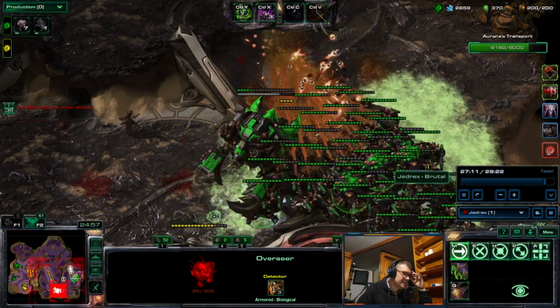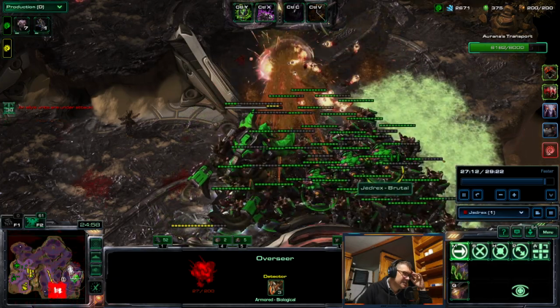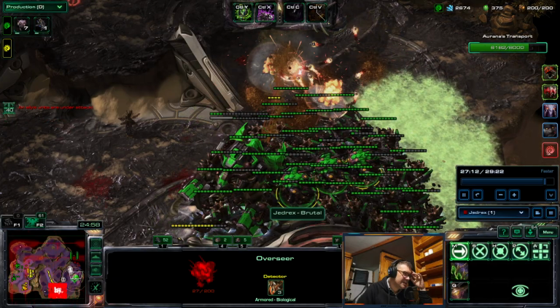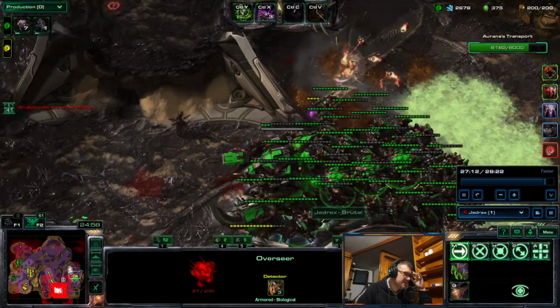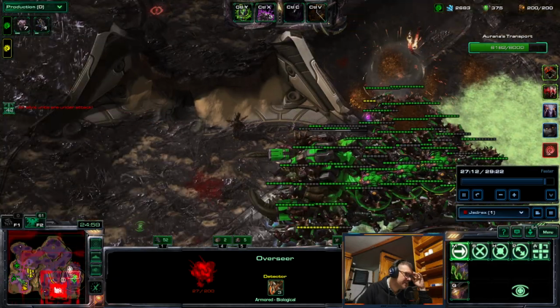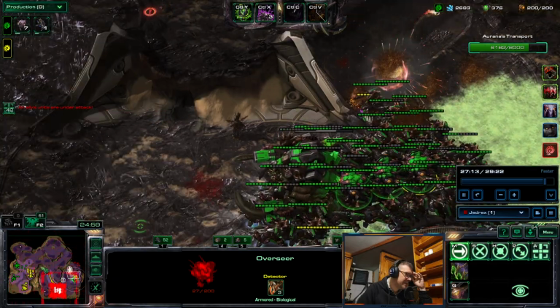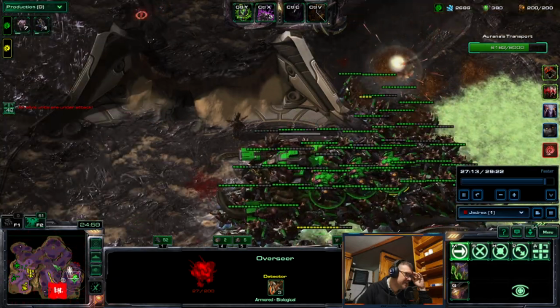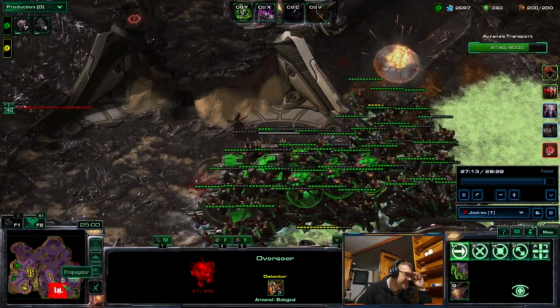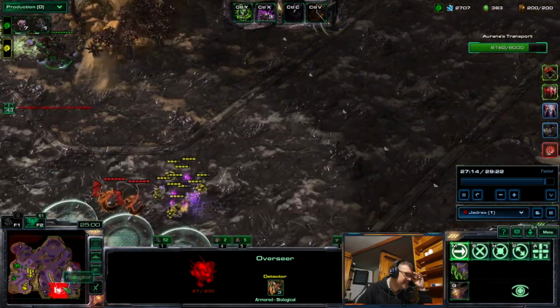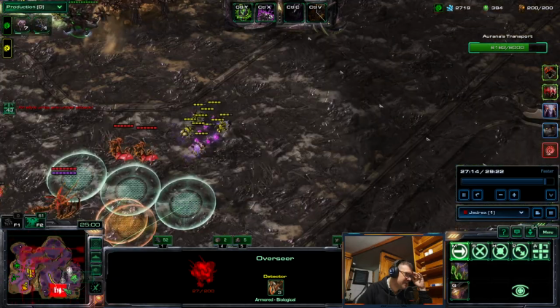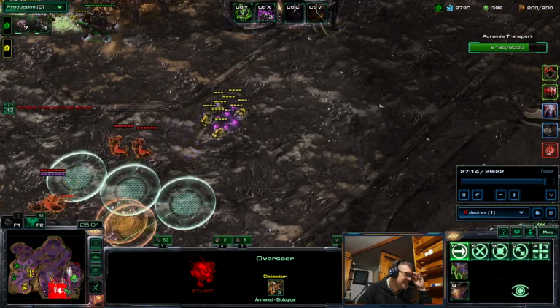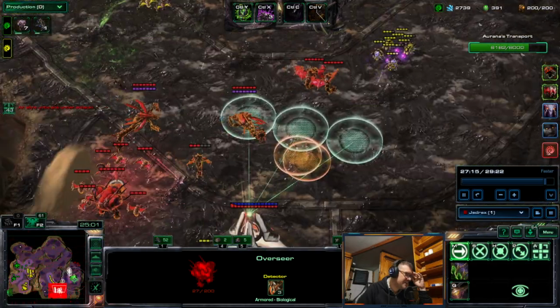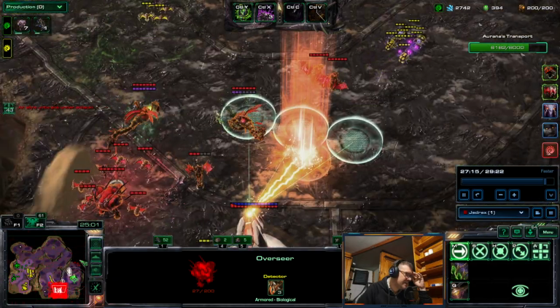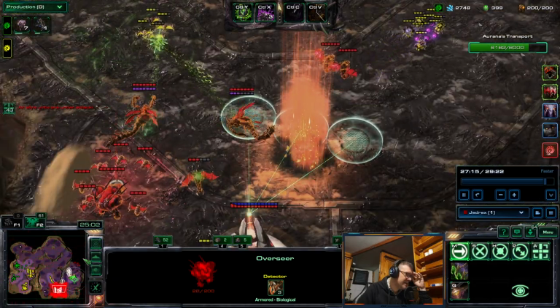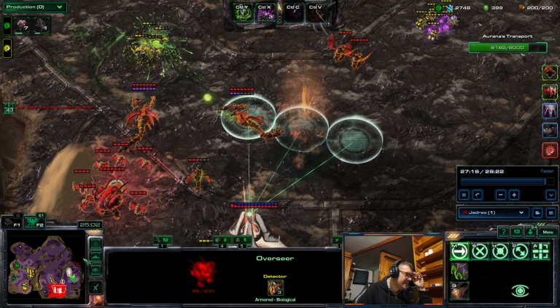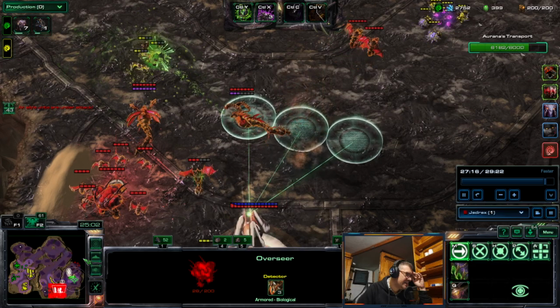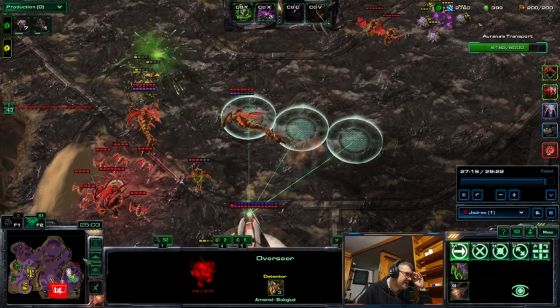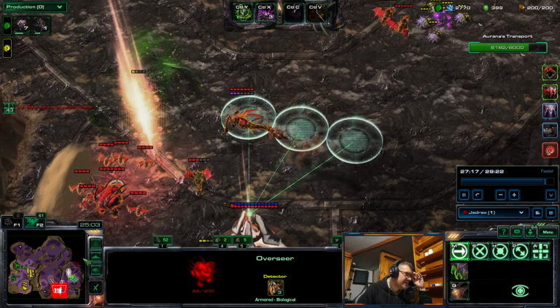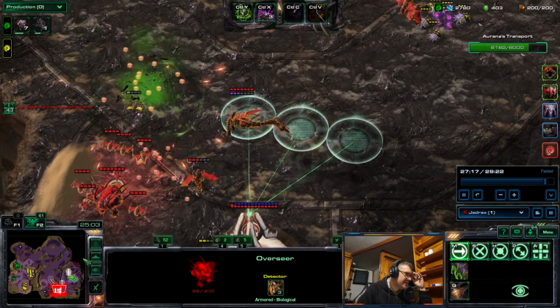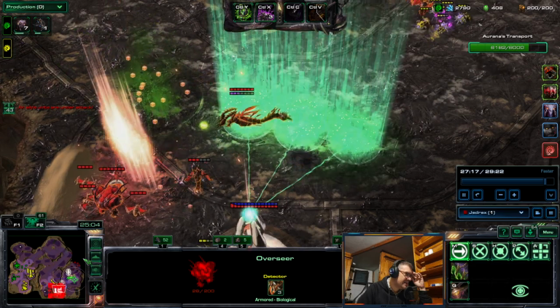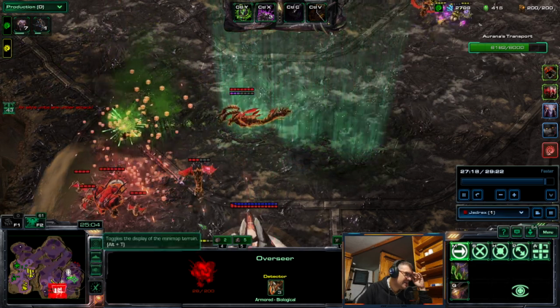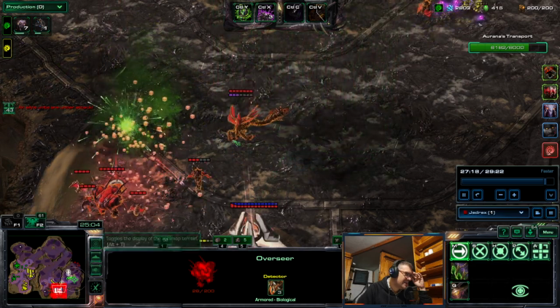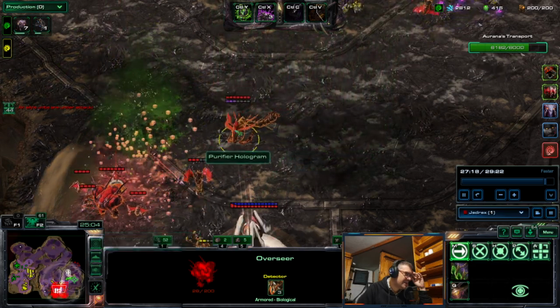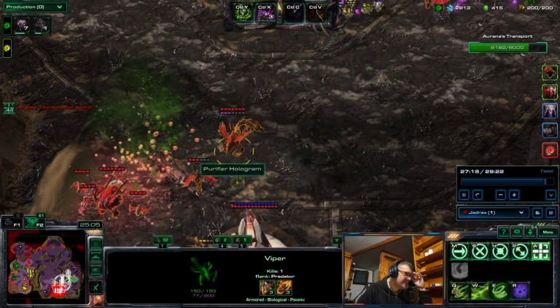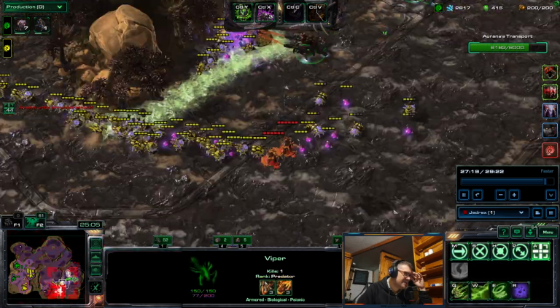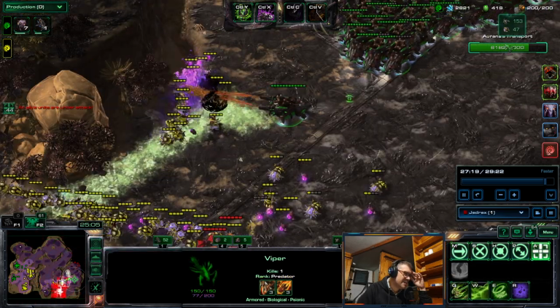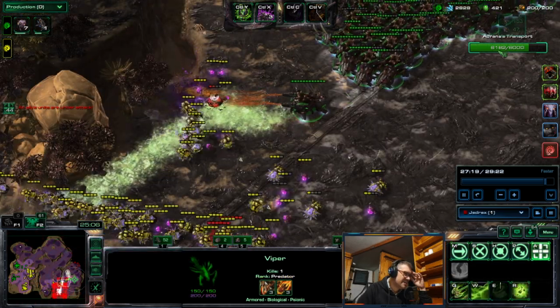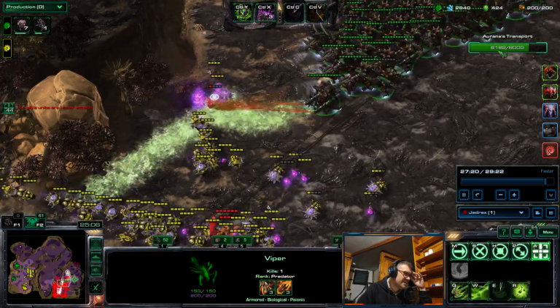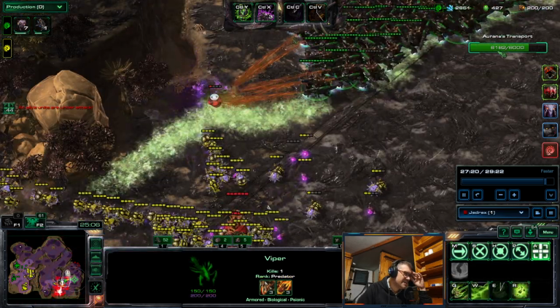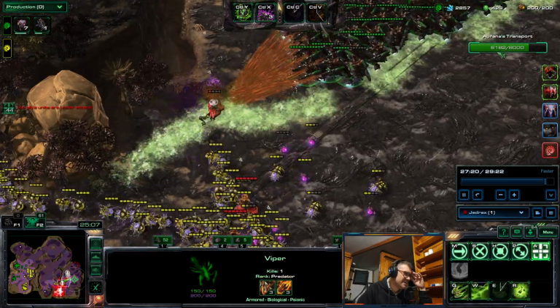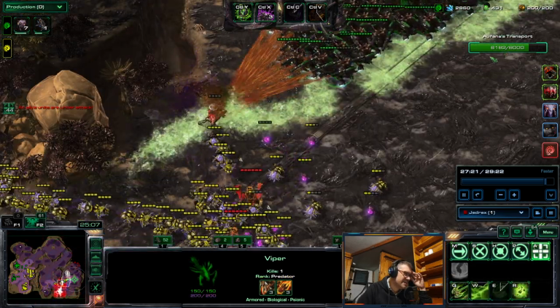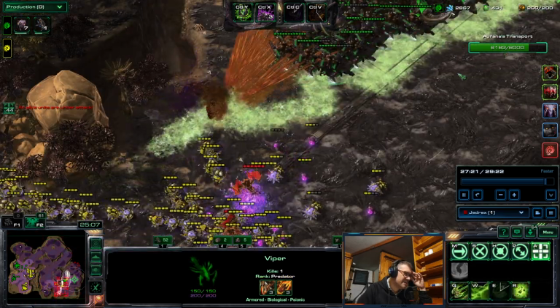Down to three overseers on low HP. Yeah, killing the wipers is a really good help.